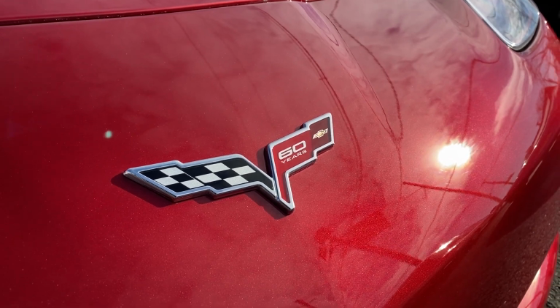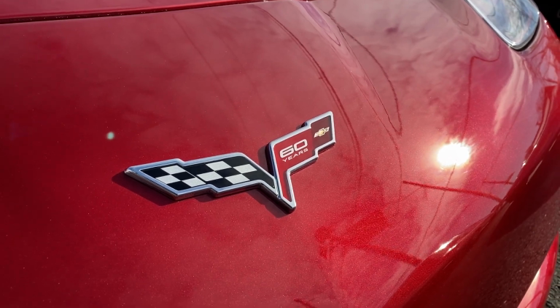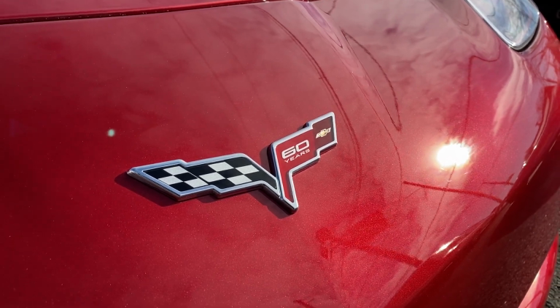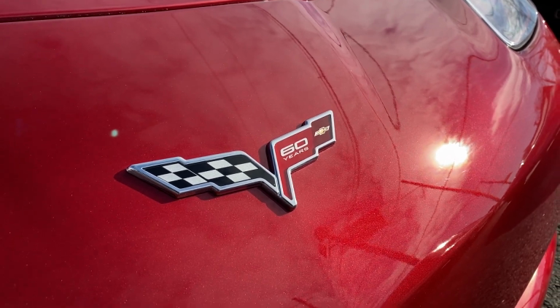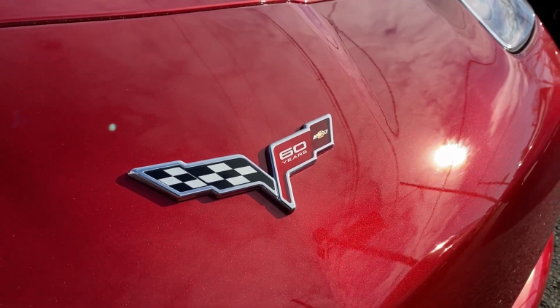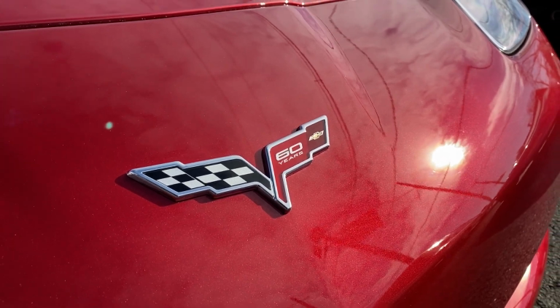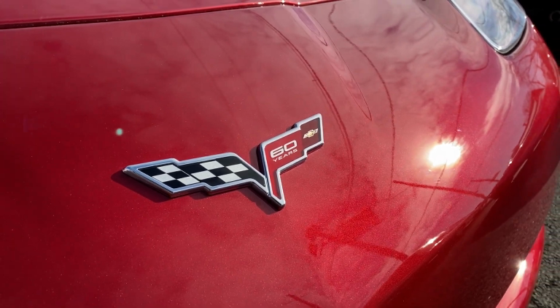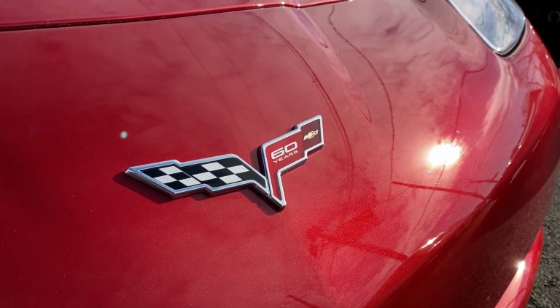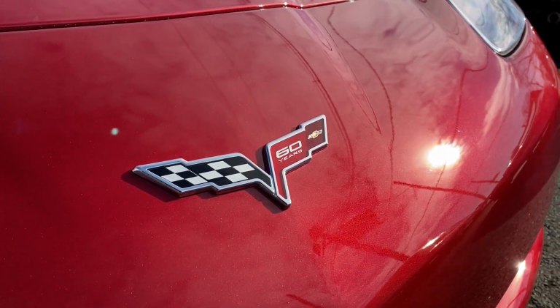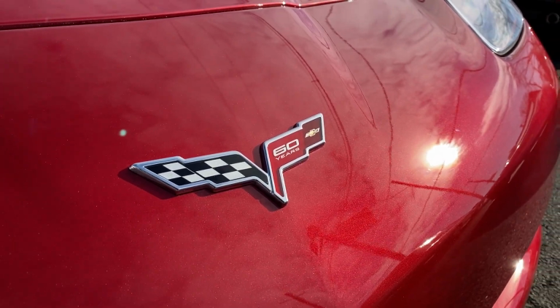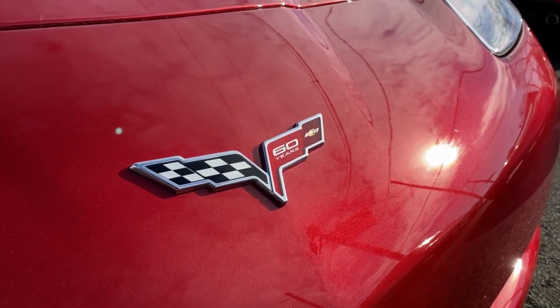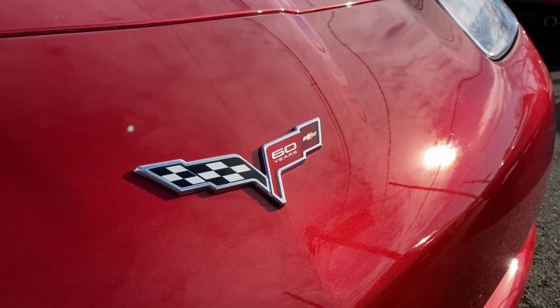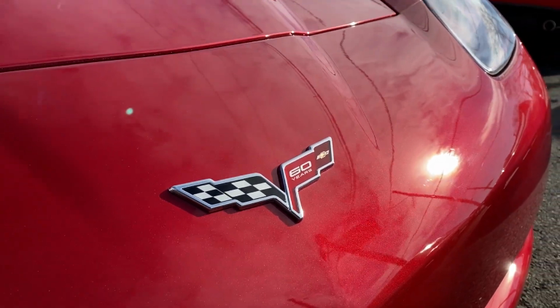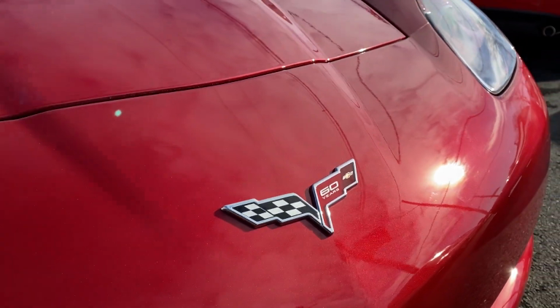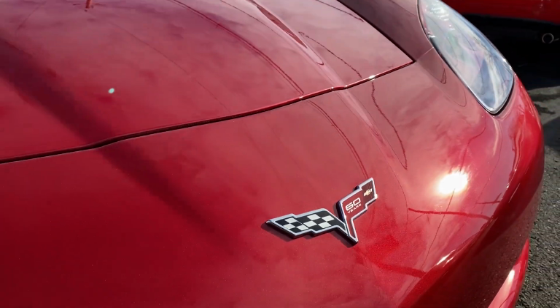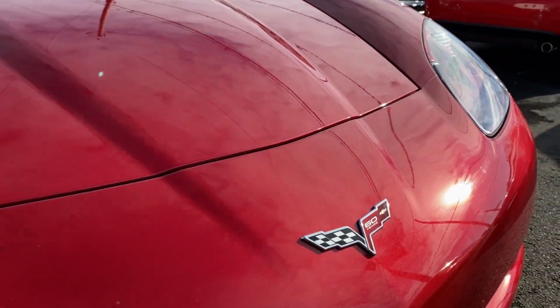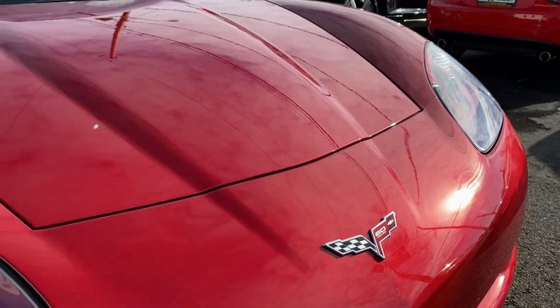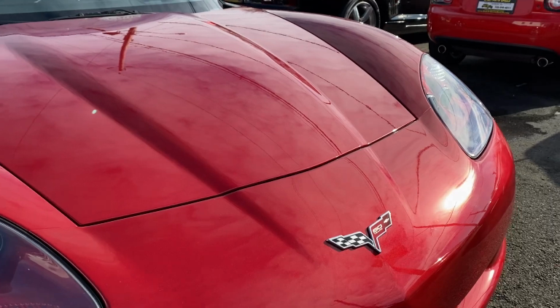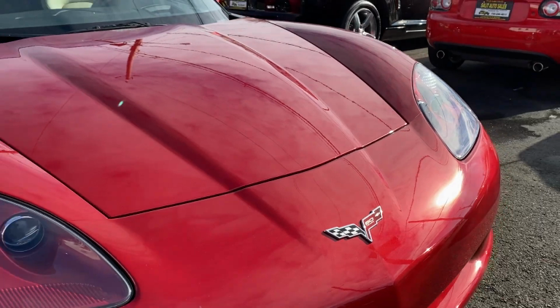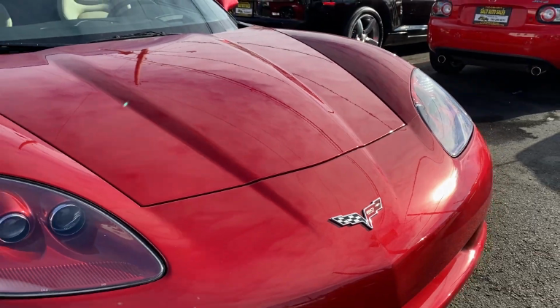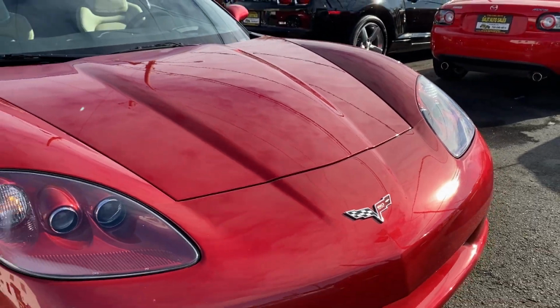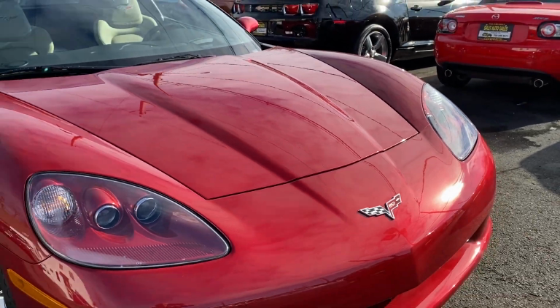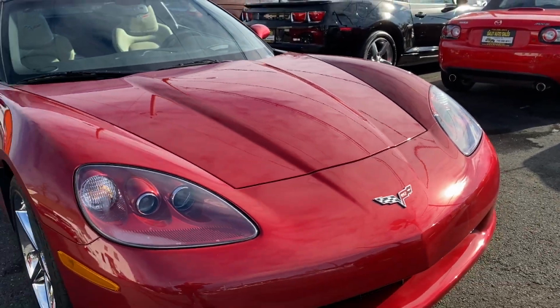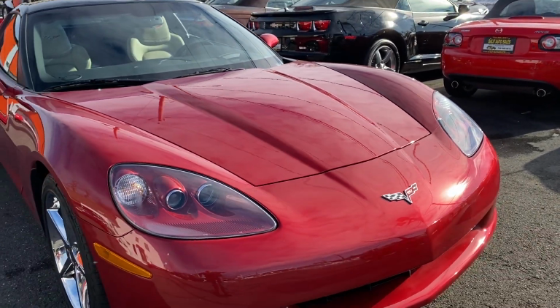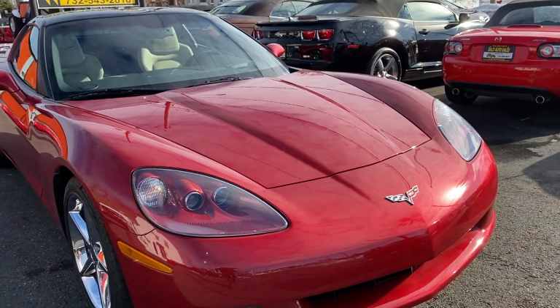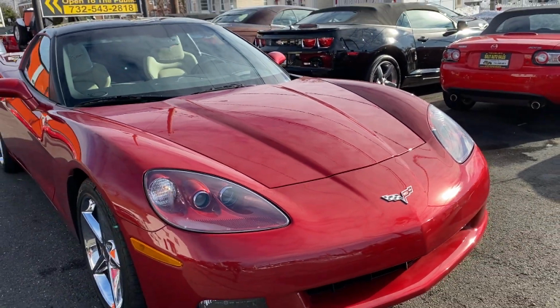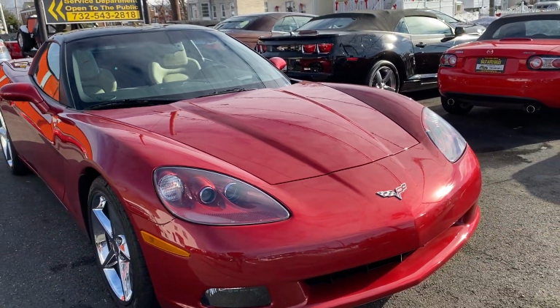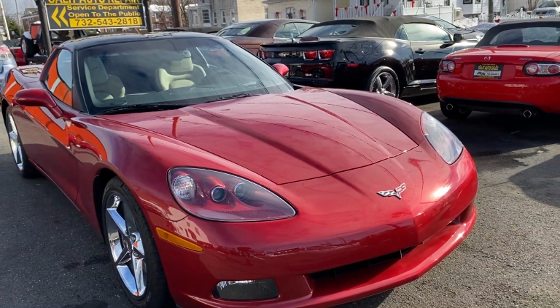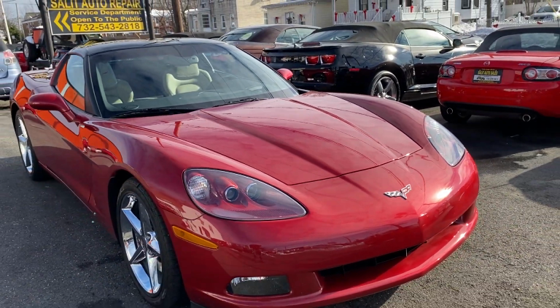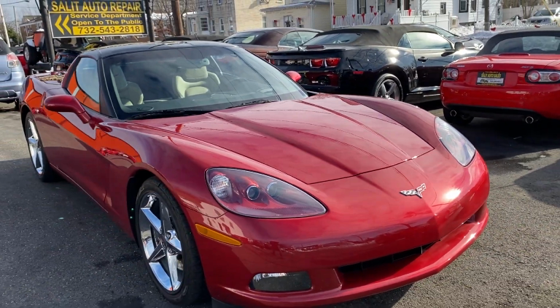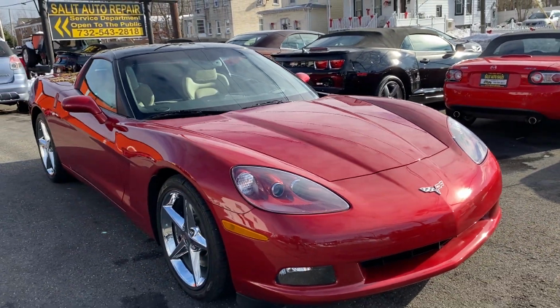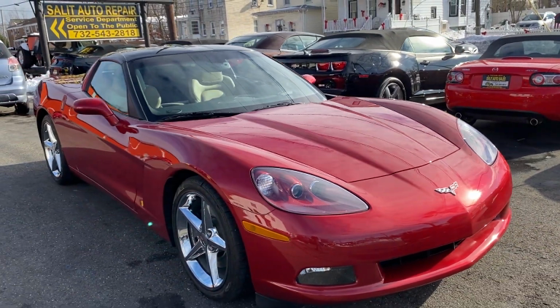Hey, thank you for stopping by. Welcome to Salad Auto Sales, and you guessed it, we're looking at a Vette.